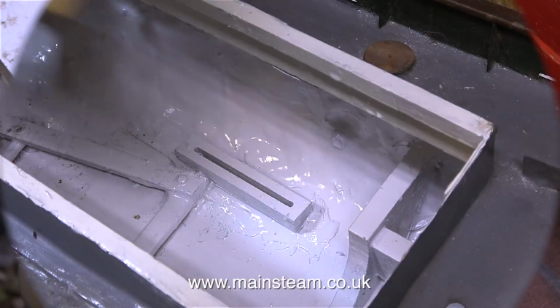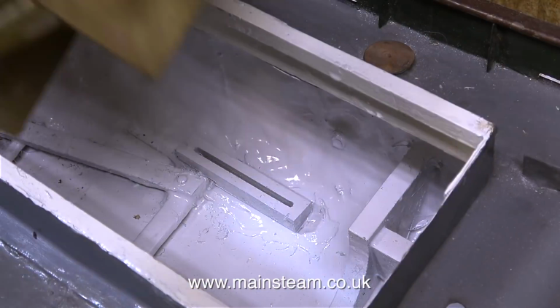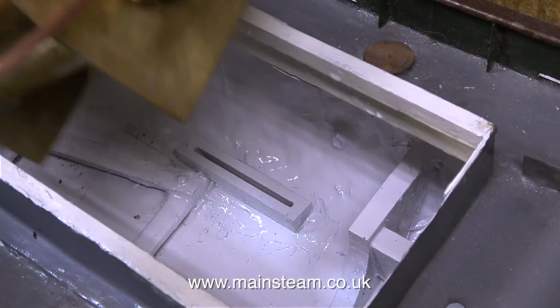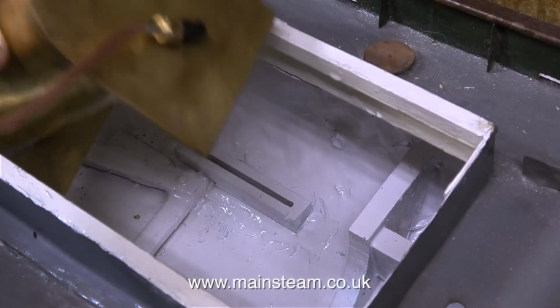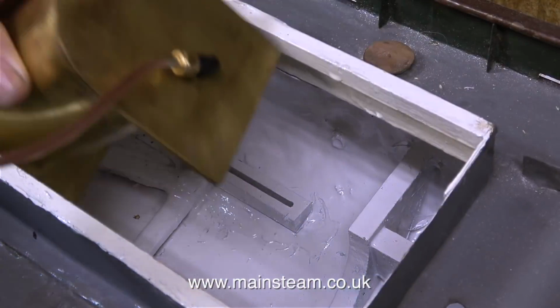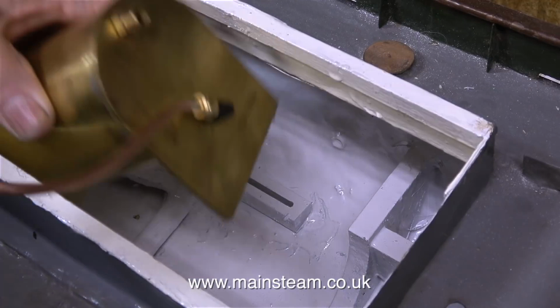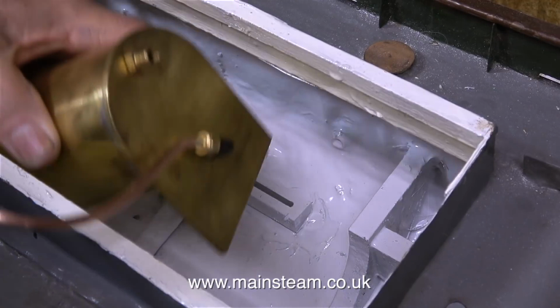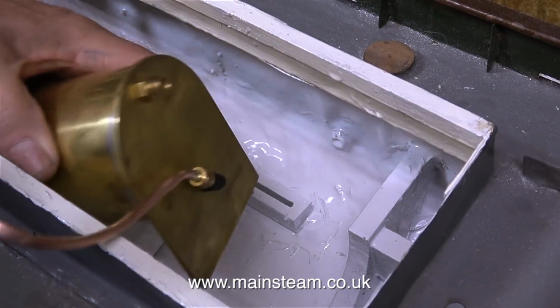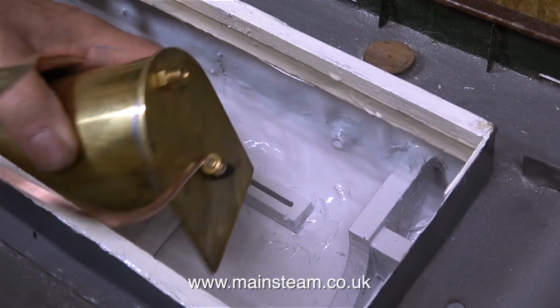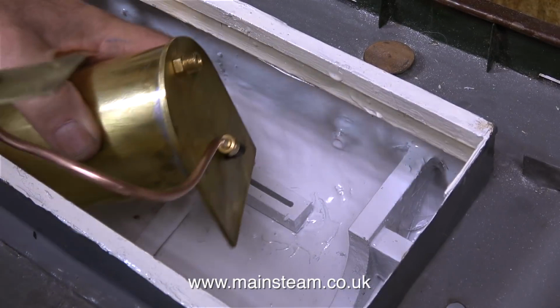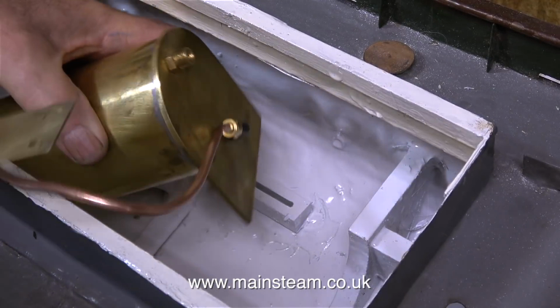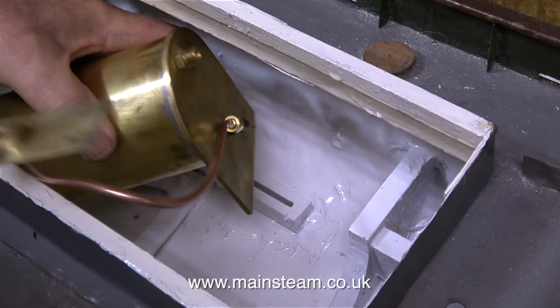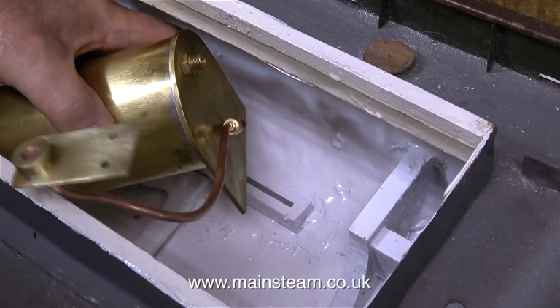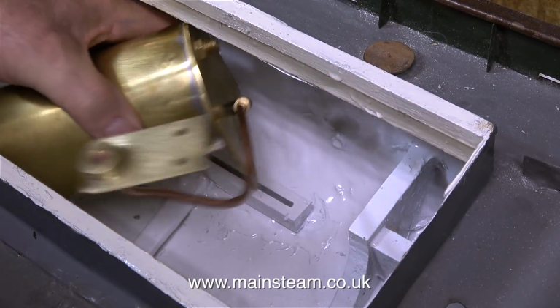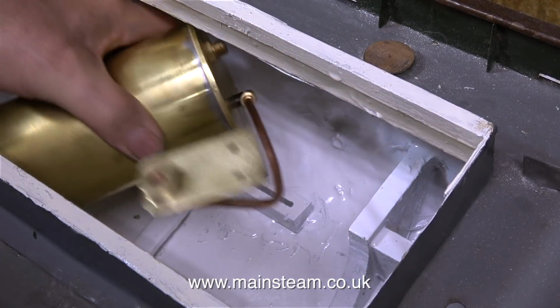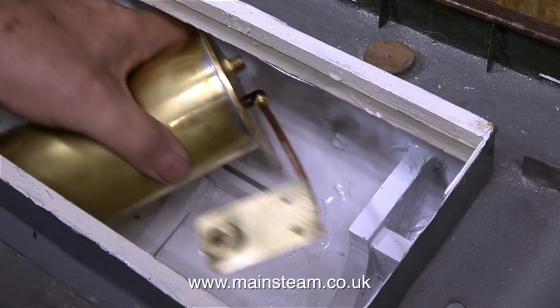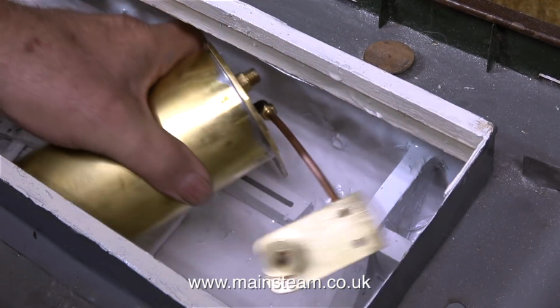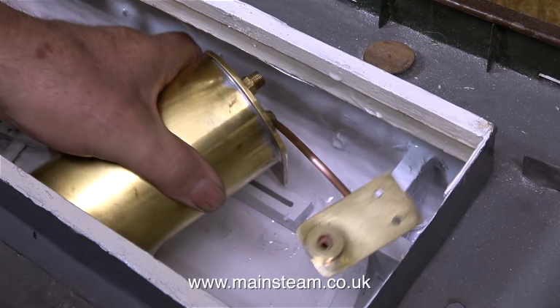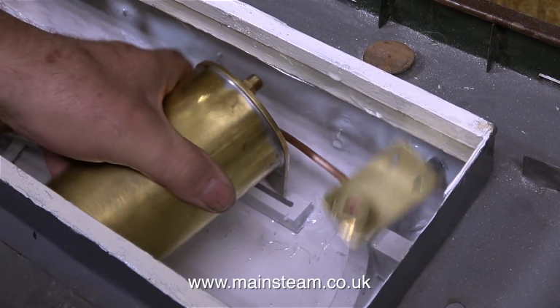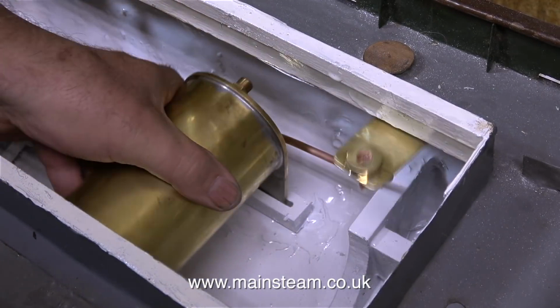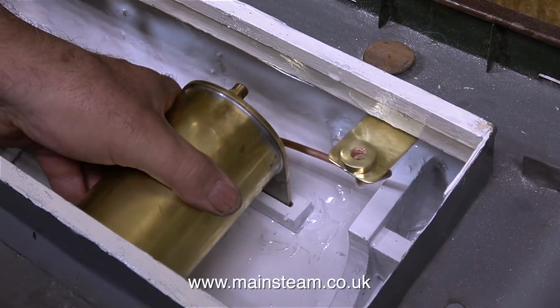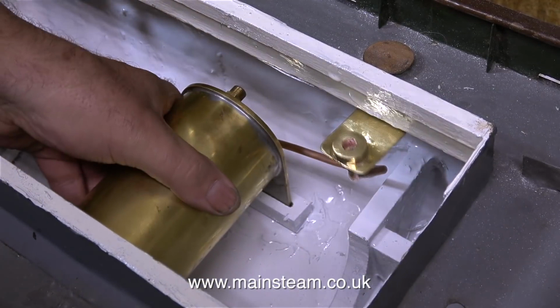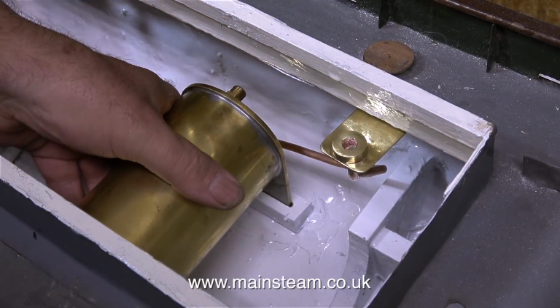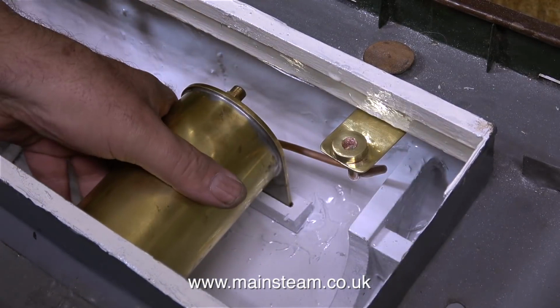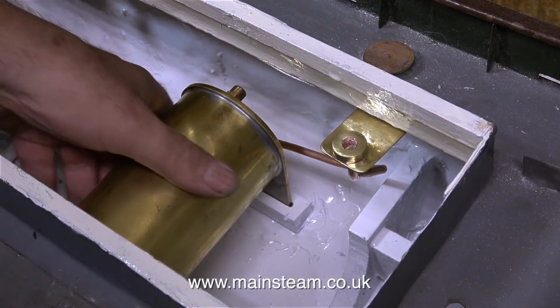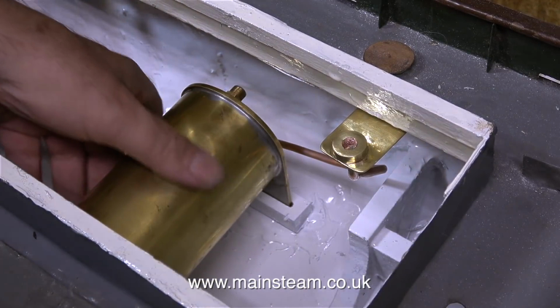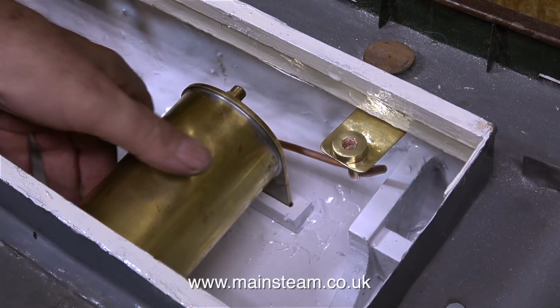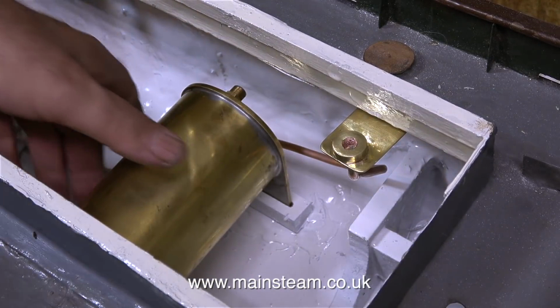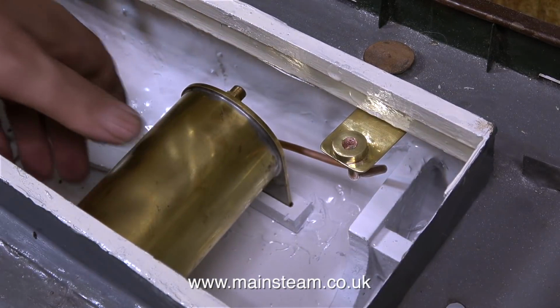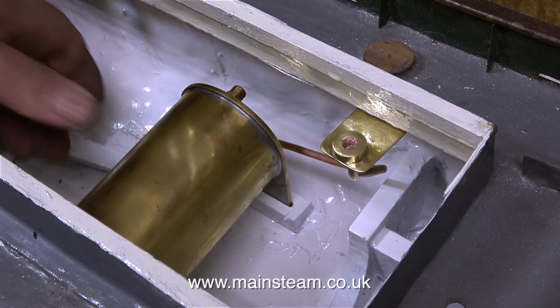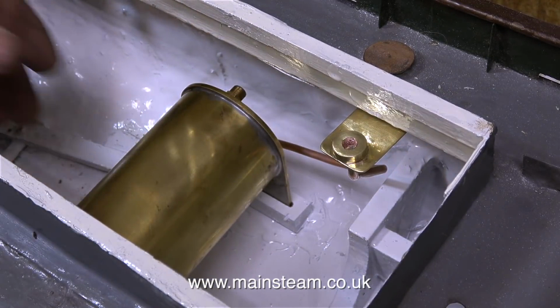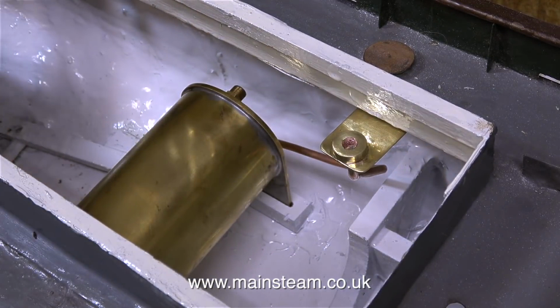If I sit the condenser on its mountings inside the boat you will get the general idea of how it's going to mount.